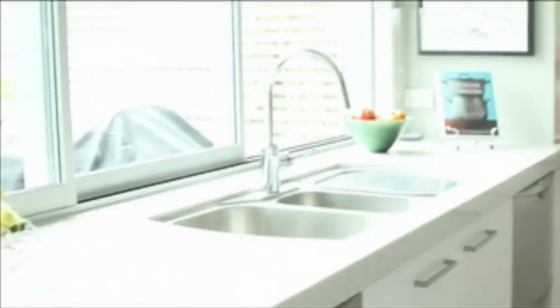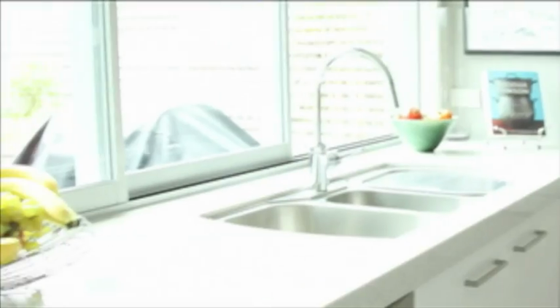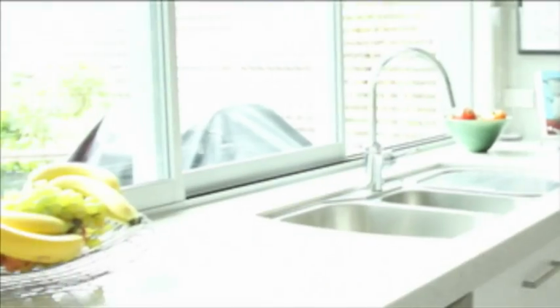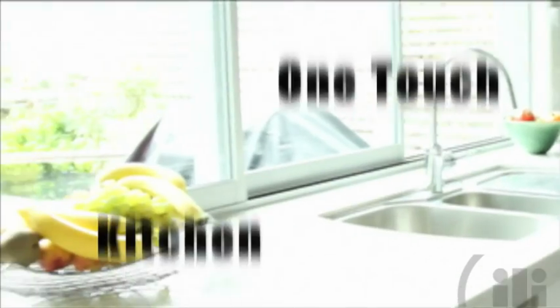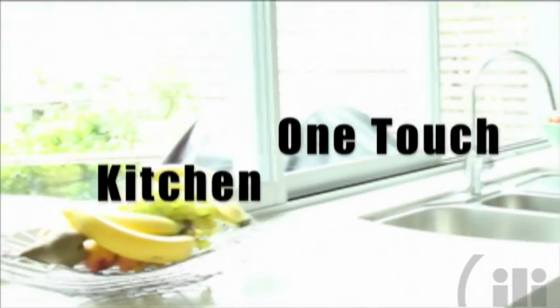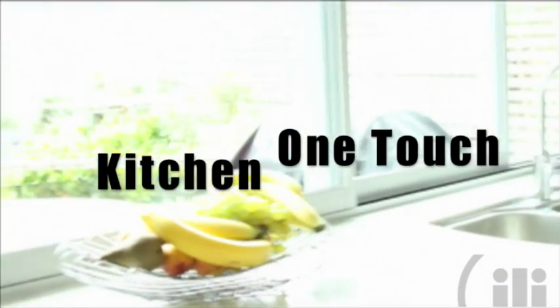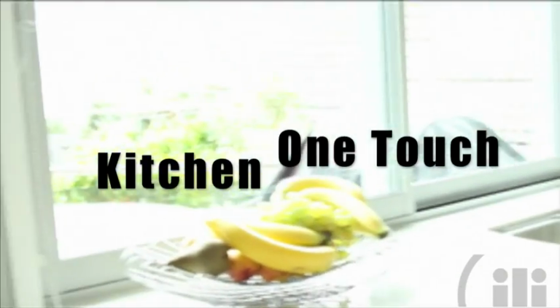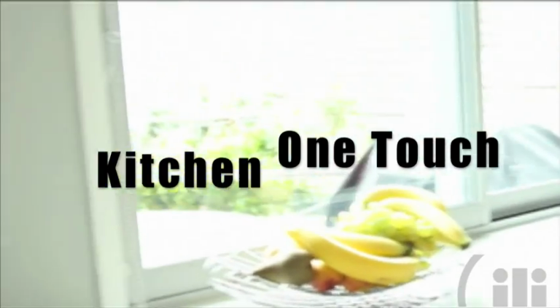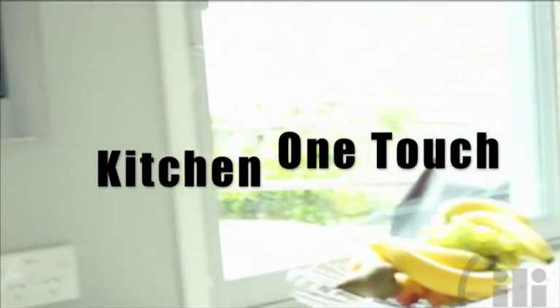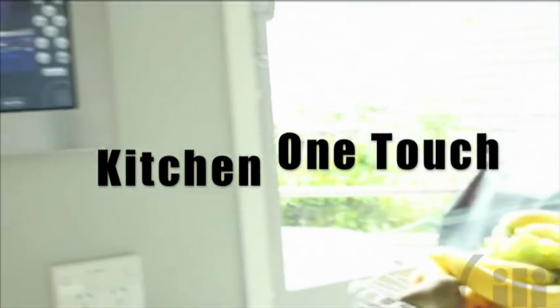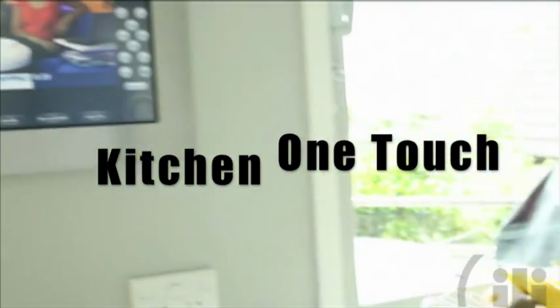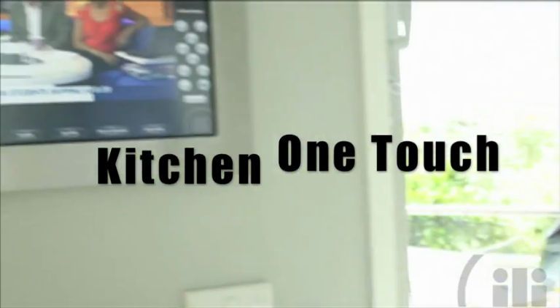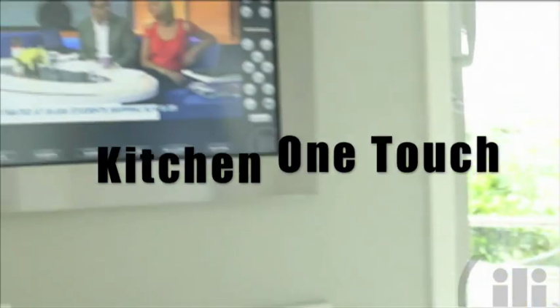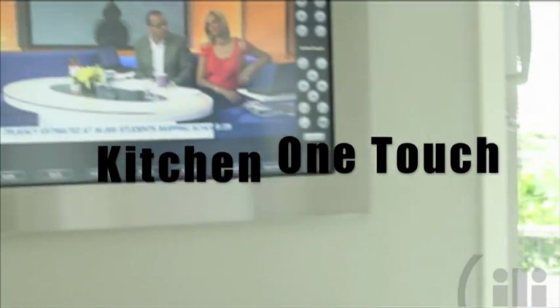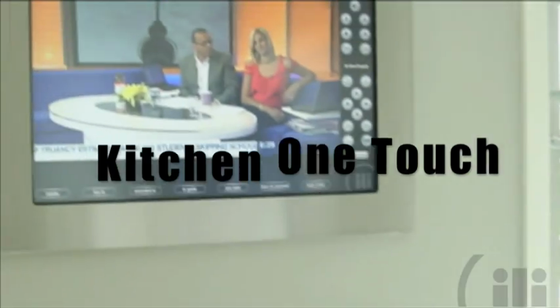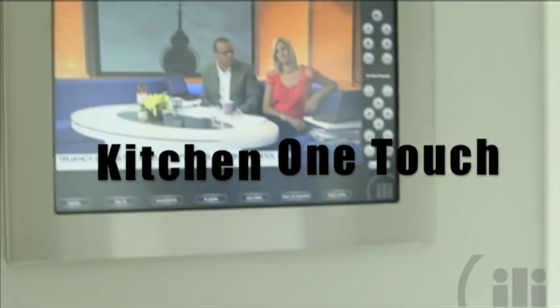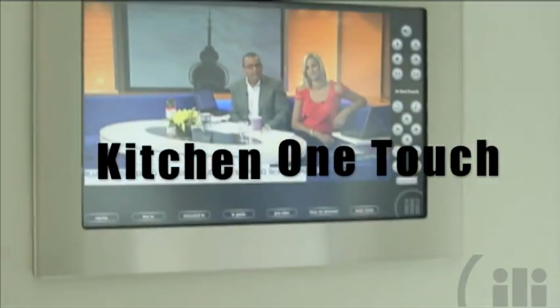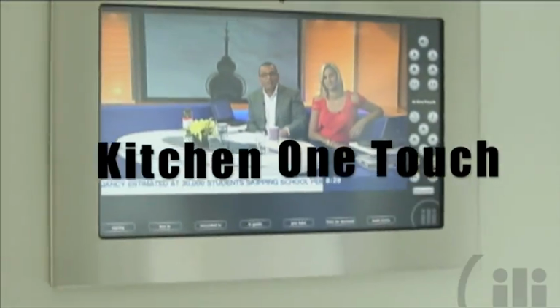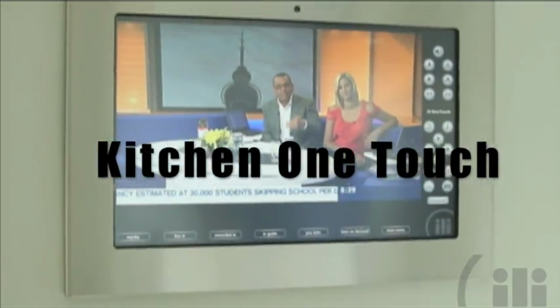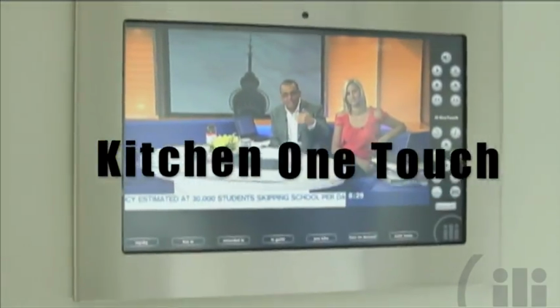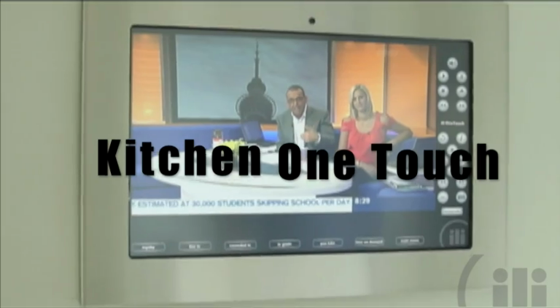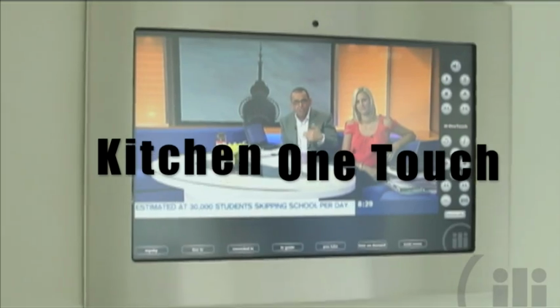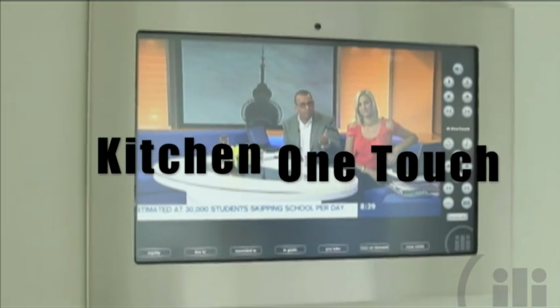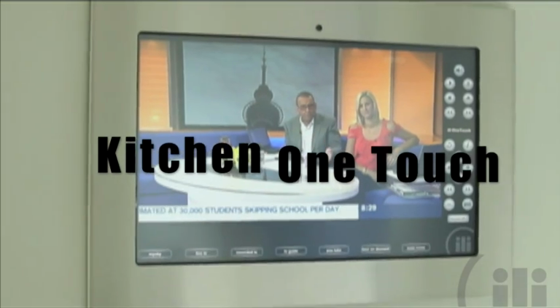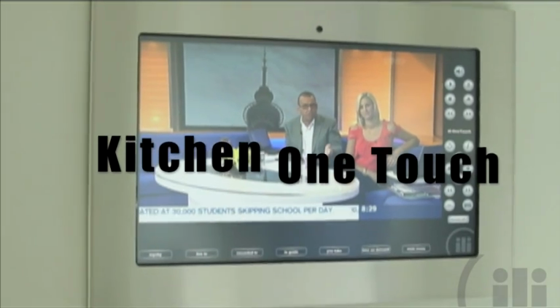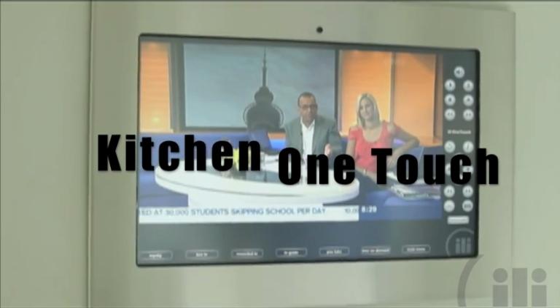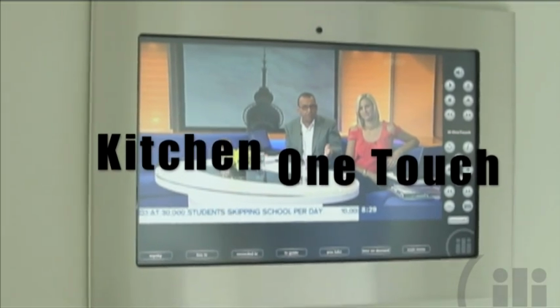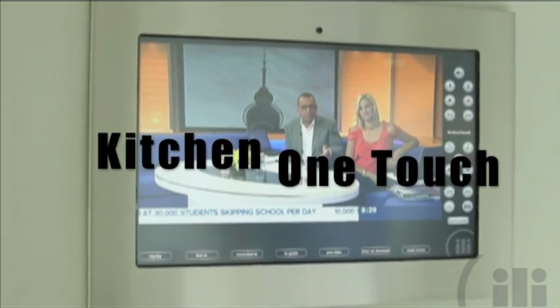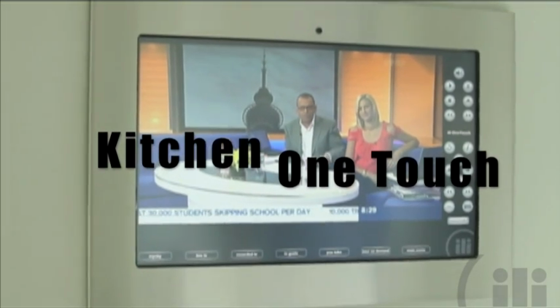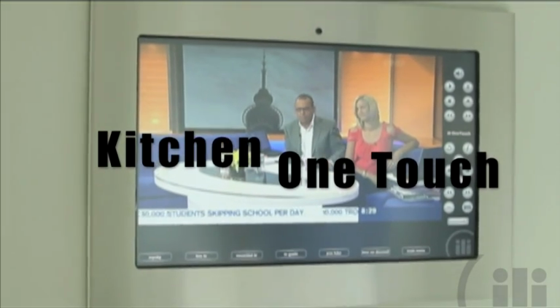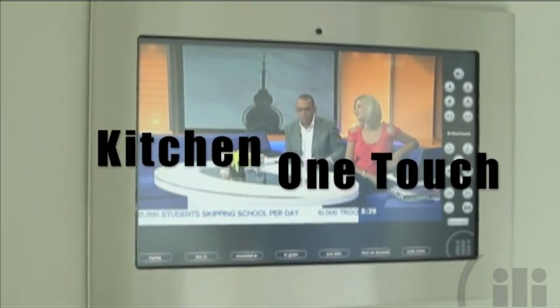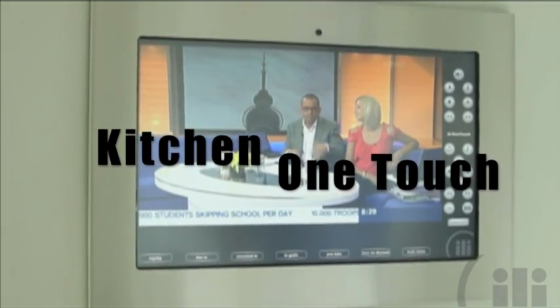Introducing the Kitchen OneTouch, providing a complete entertainment solution for your home.